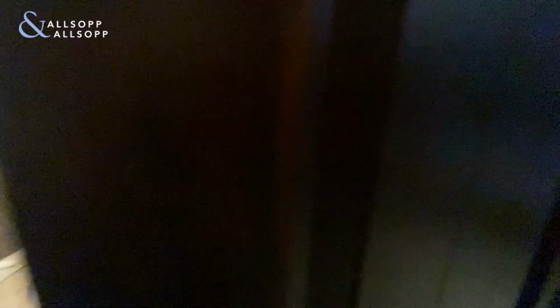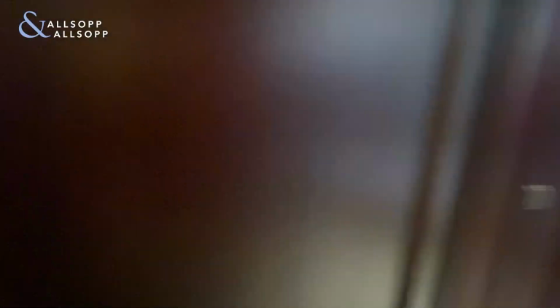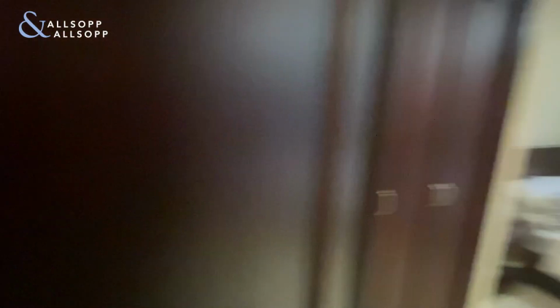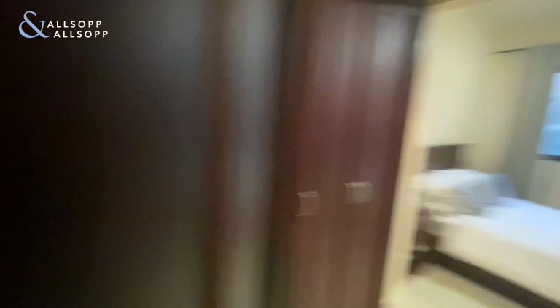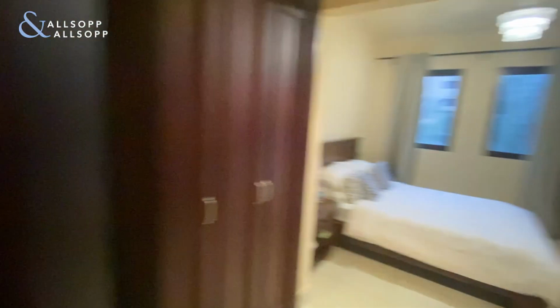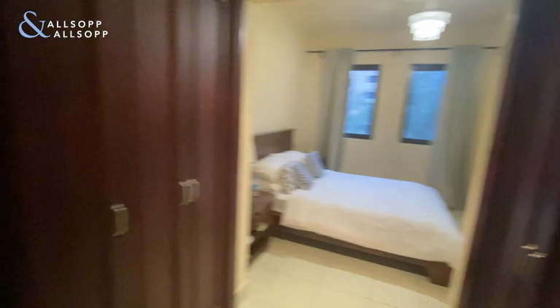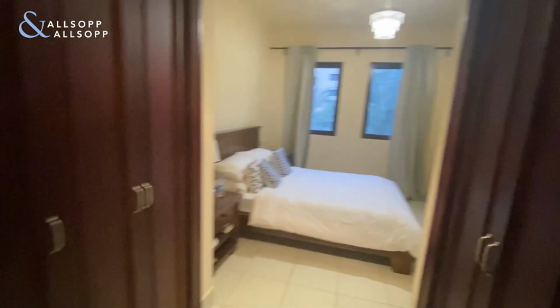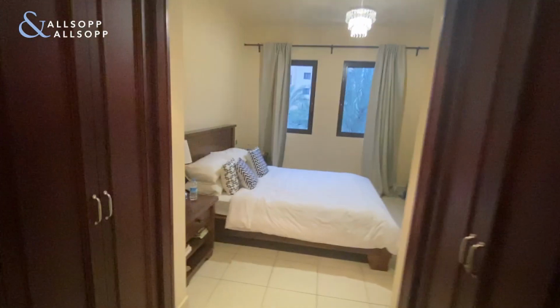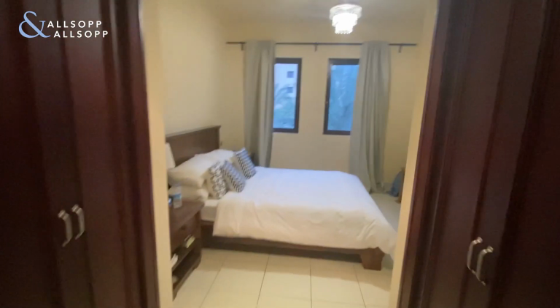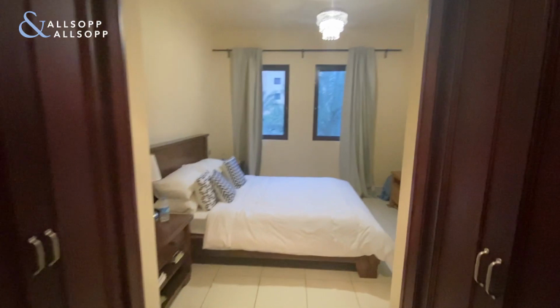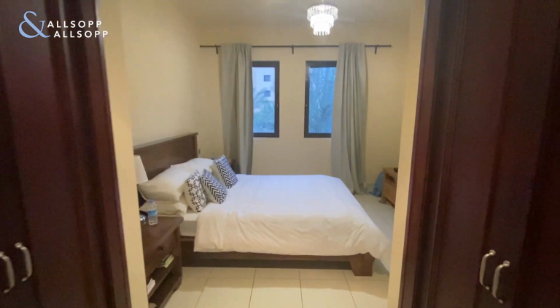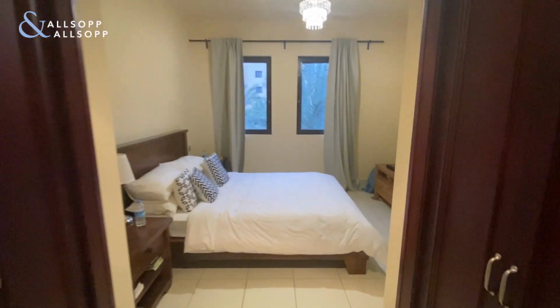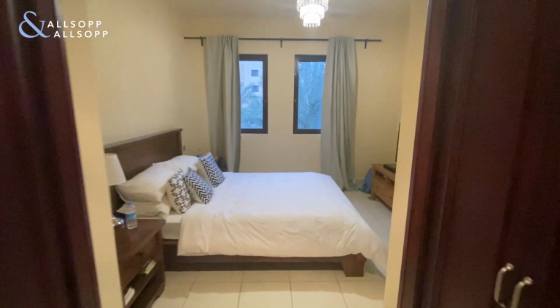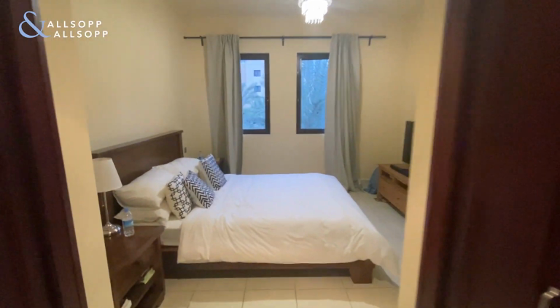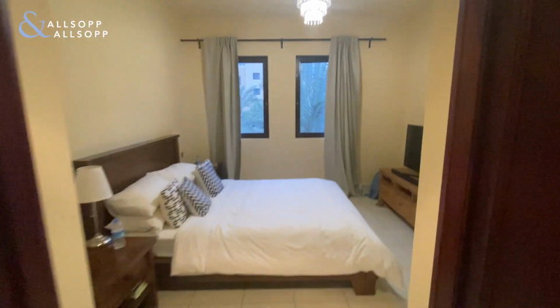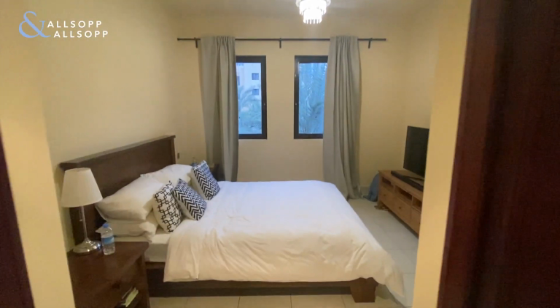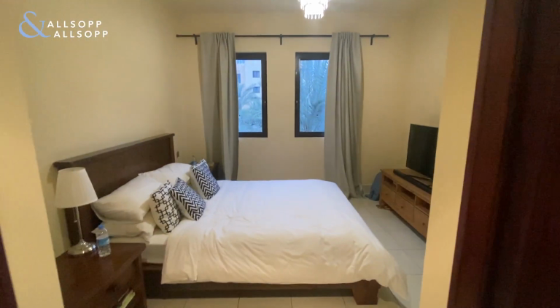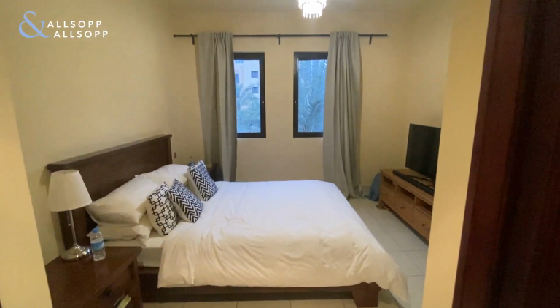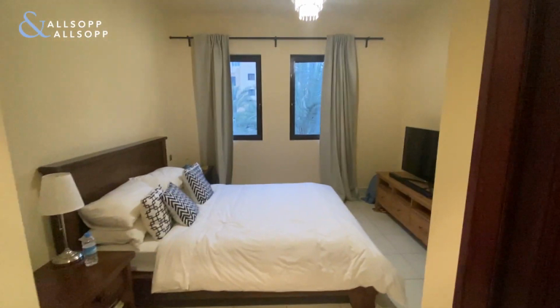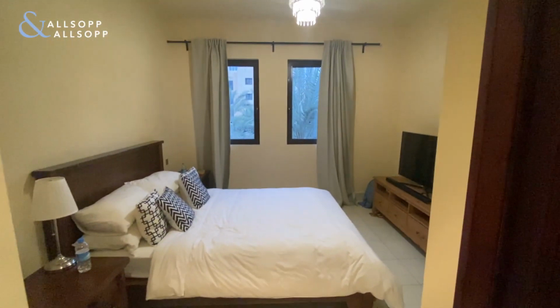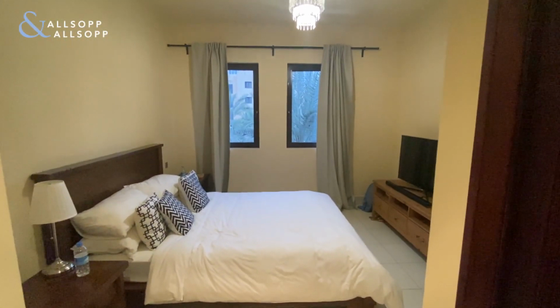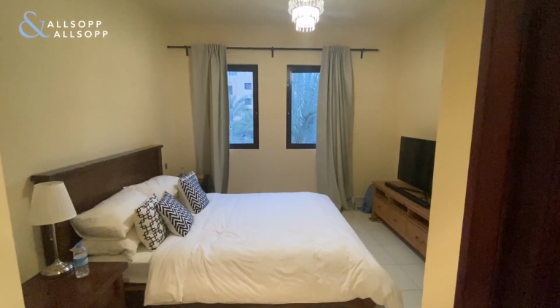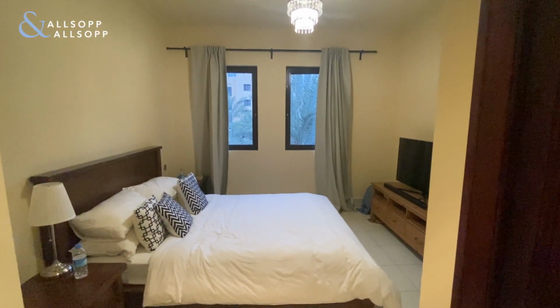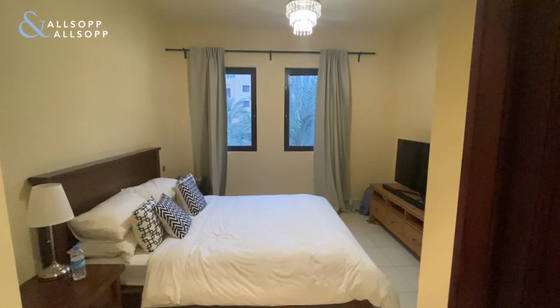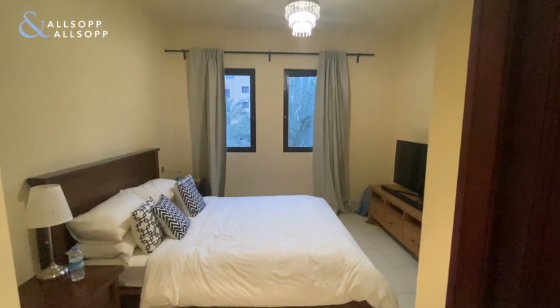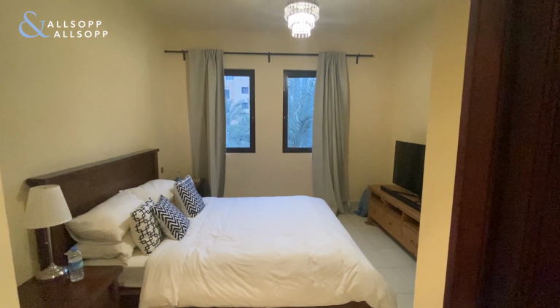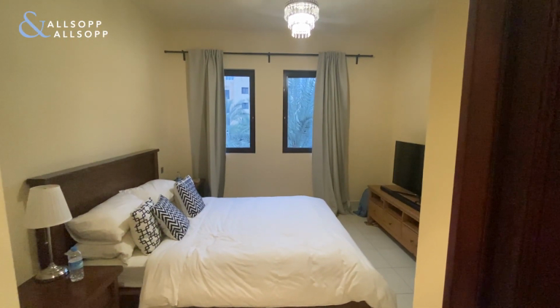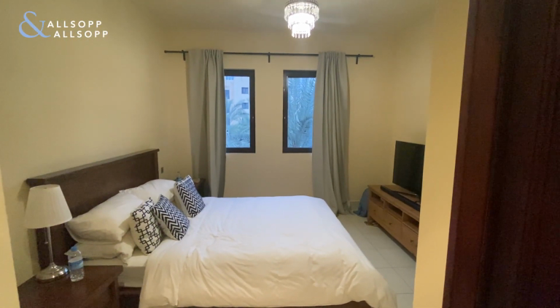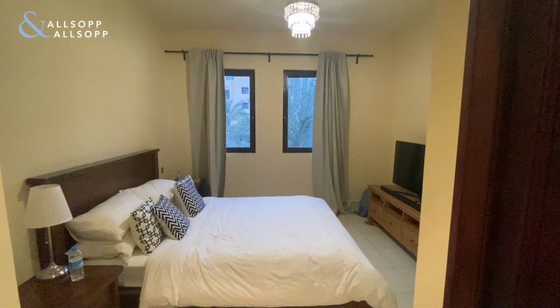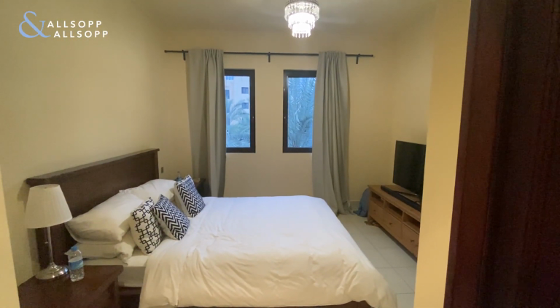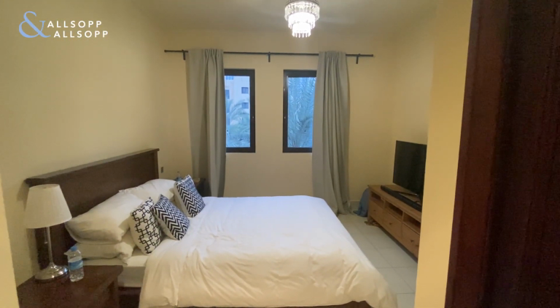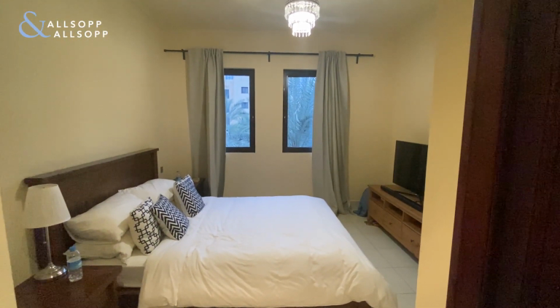If you would like more information on this property or to arrange a viewing, please give me a call on 058-592-5740.